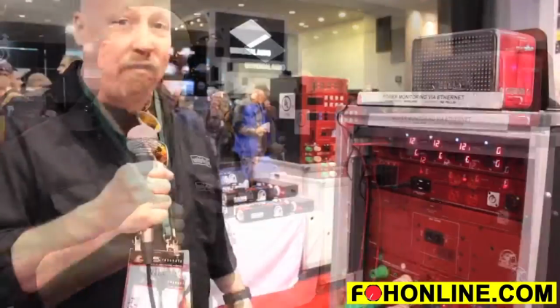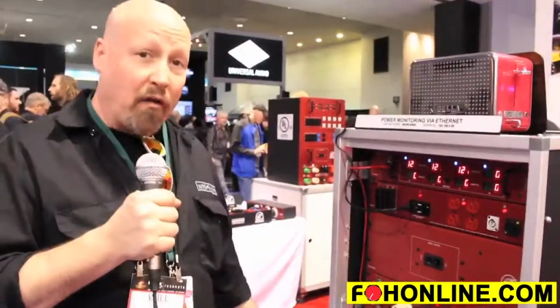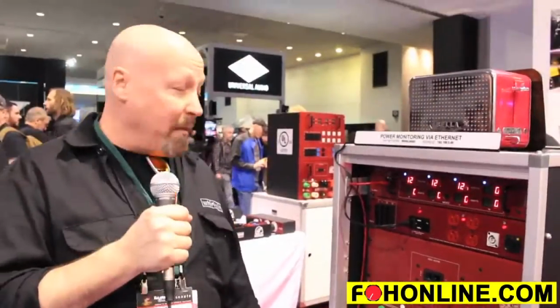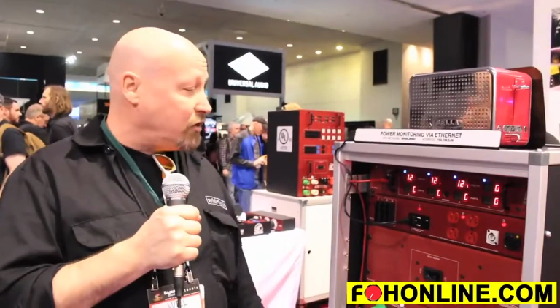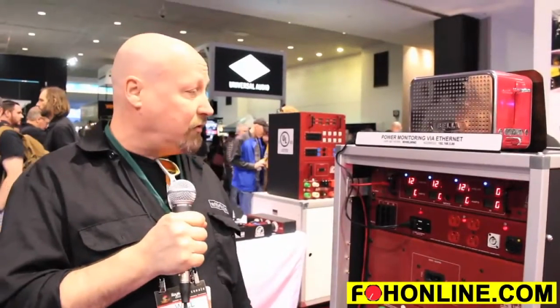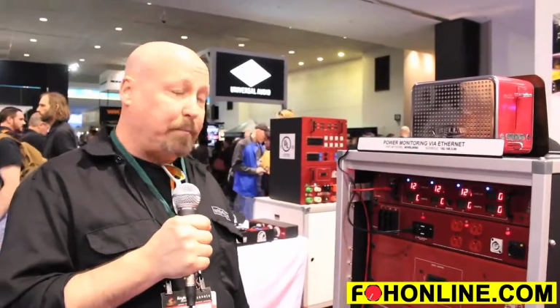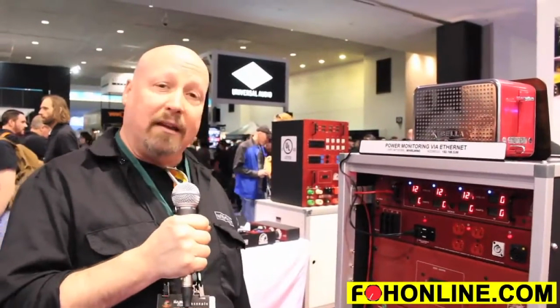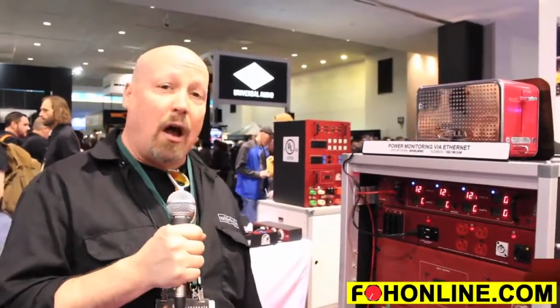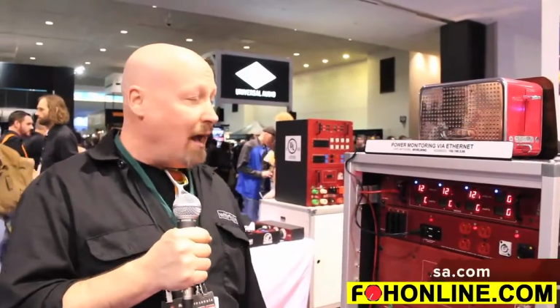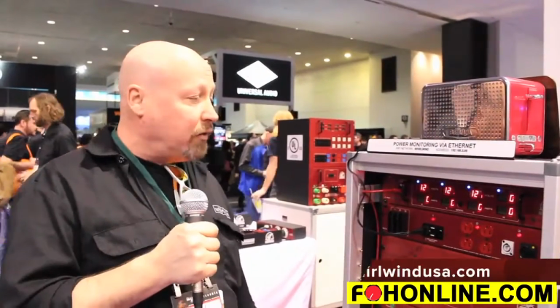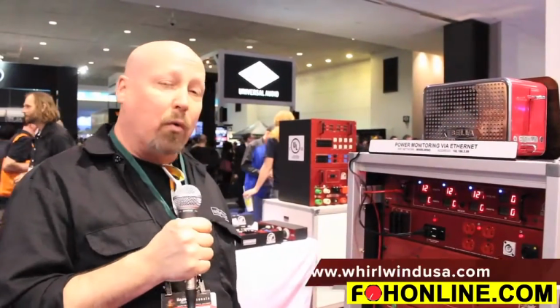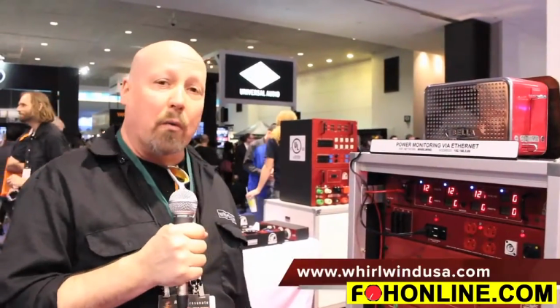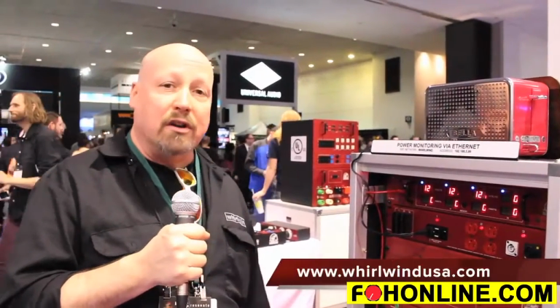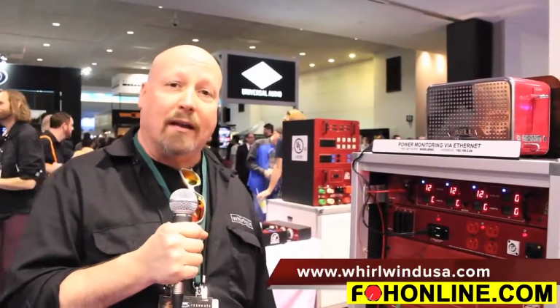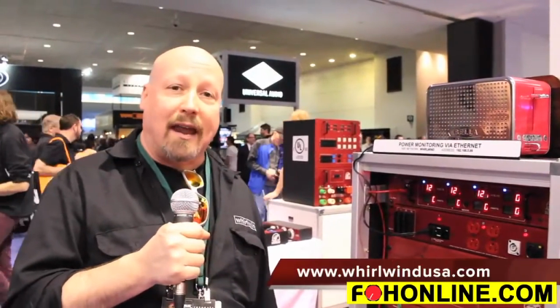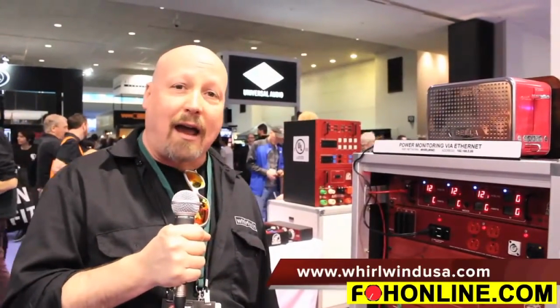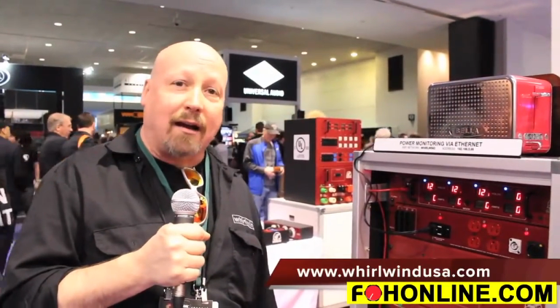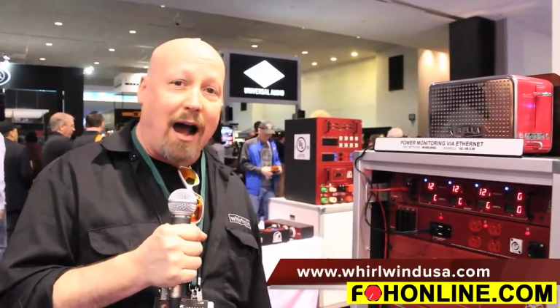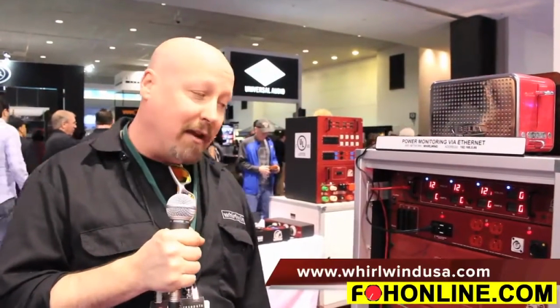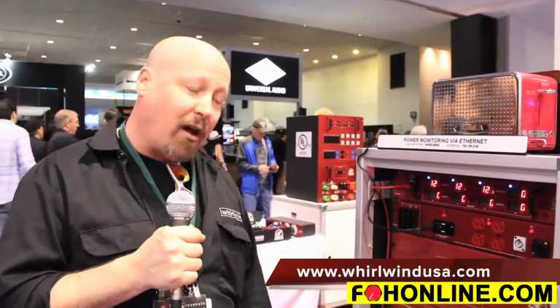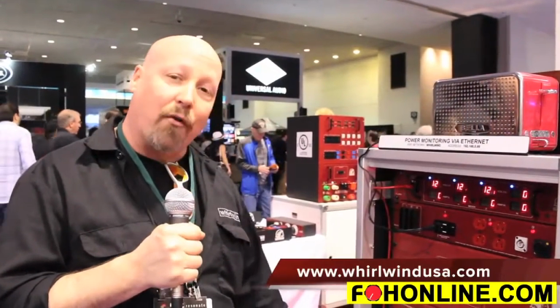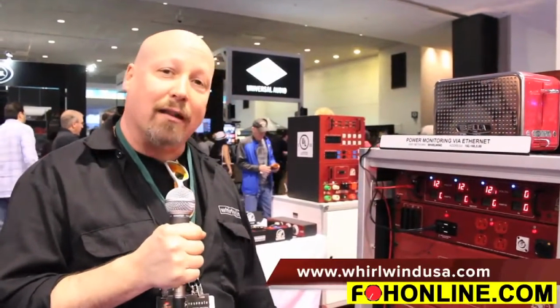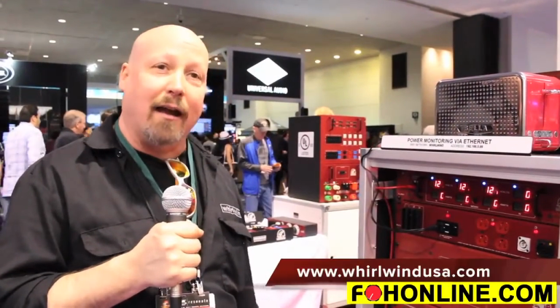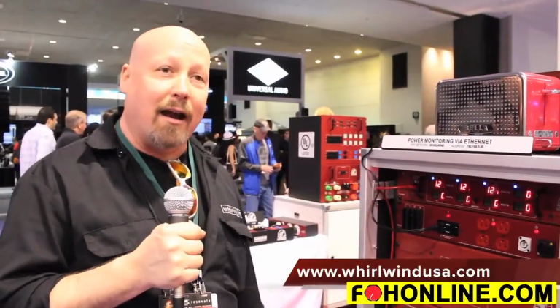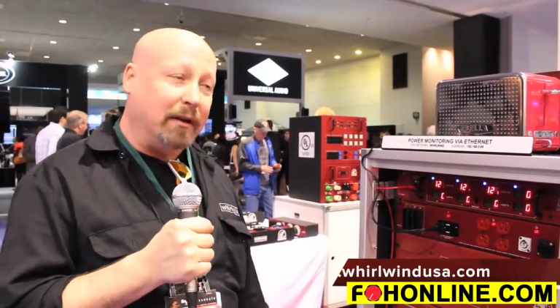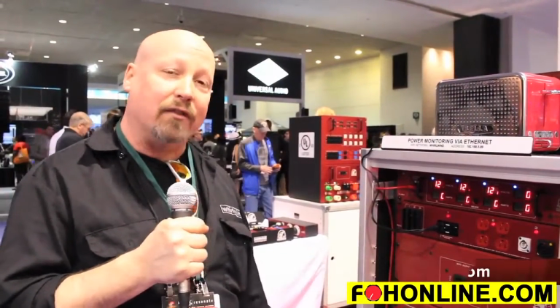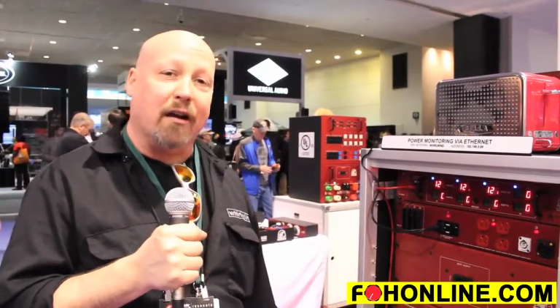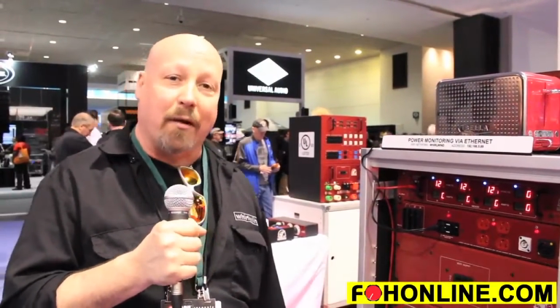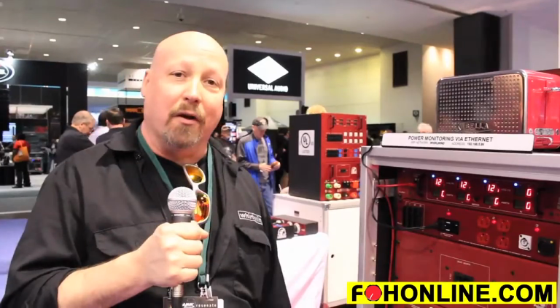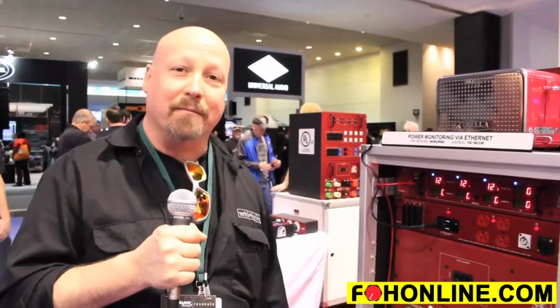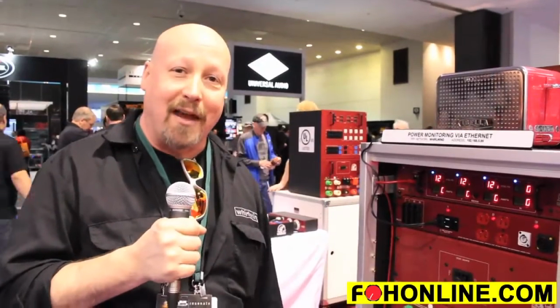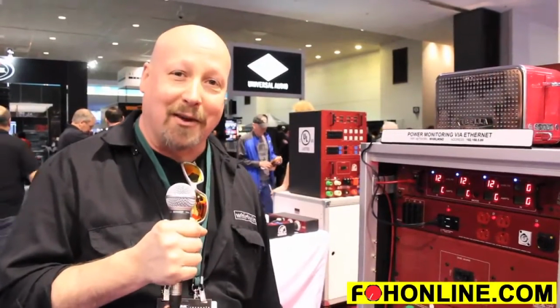For more information, please log on to whirlwindusa.com — it's all right there, and we'd love to hear from you. Thank you.